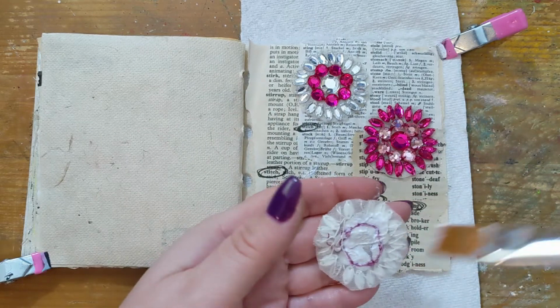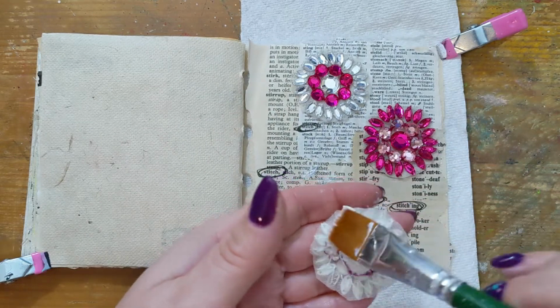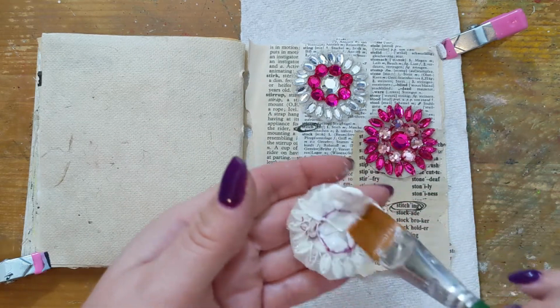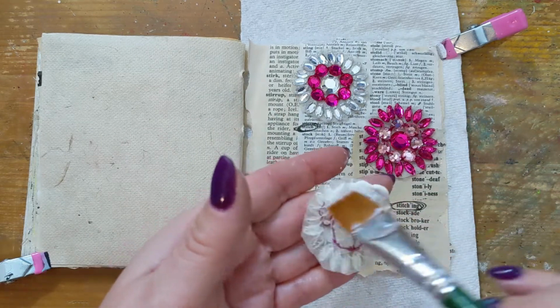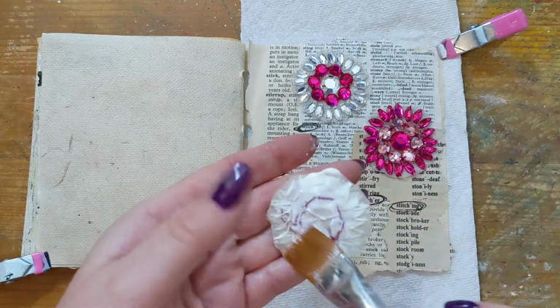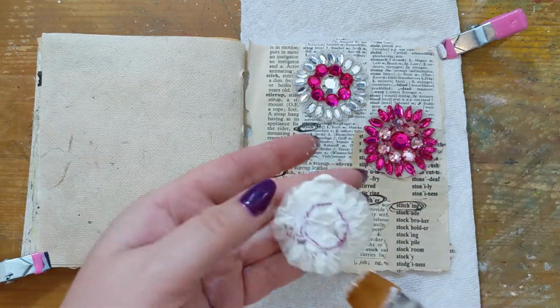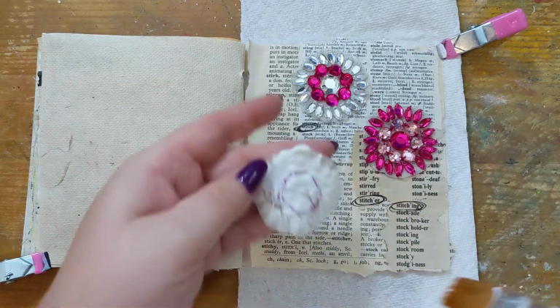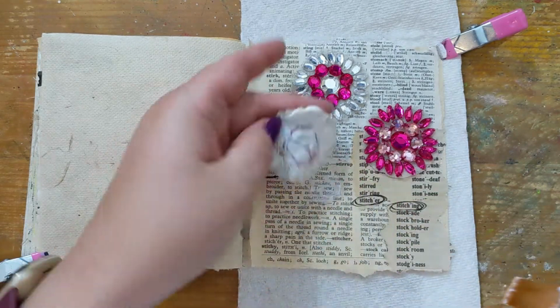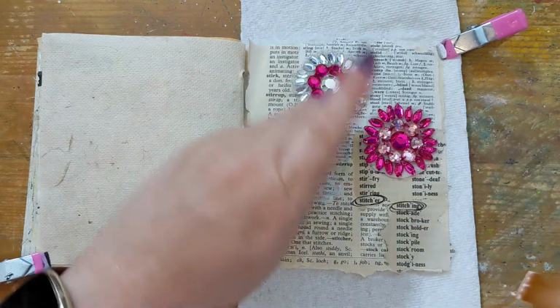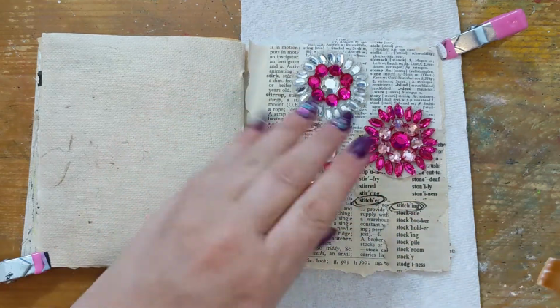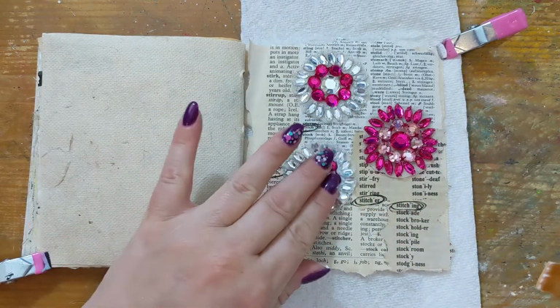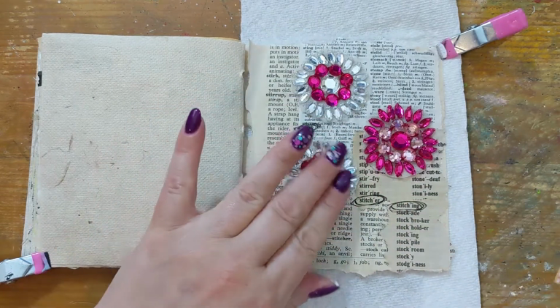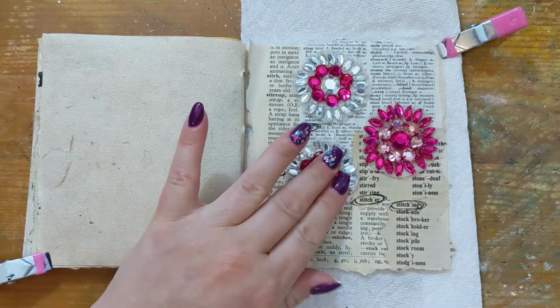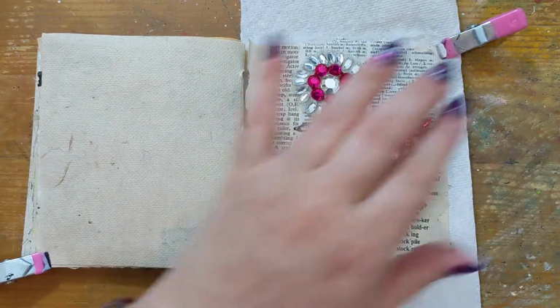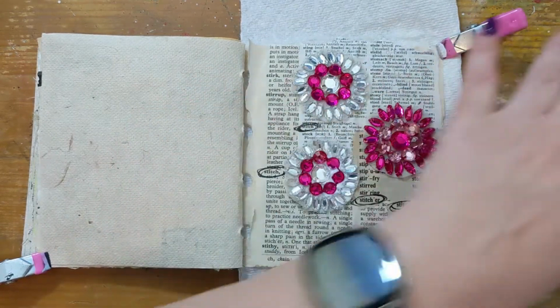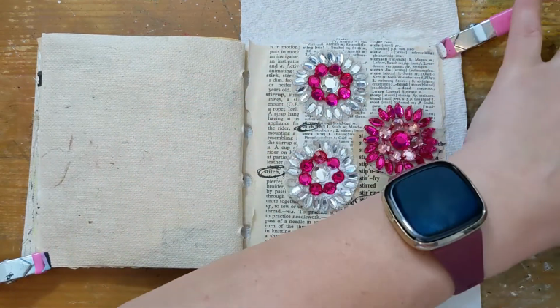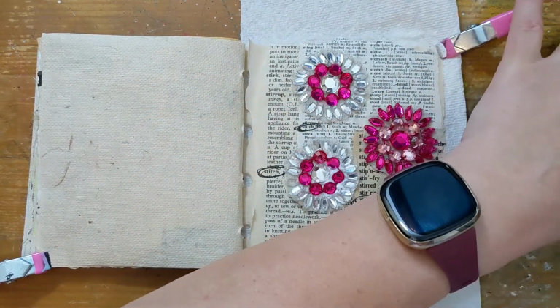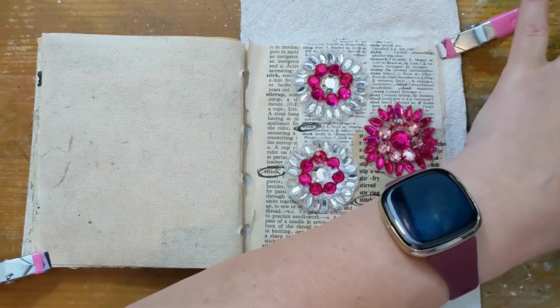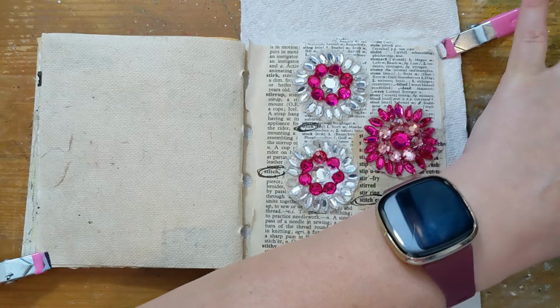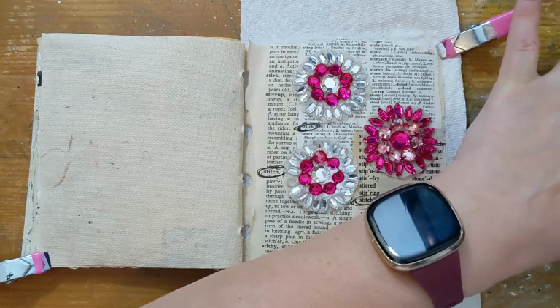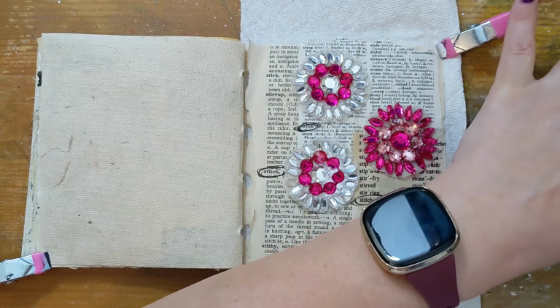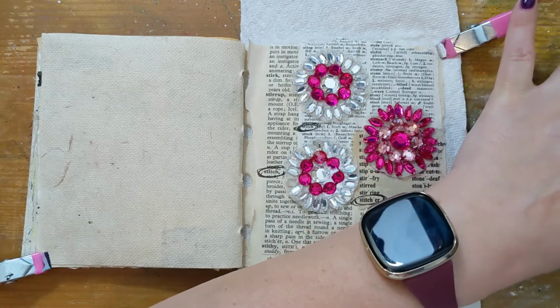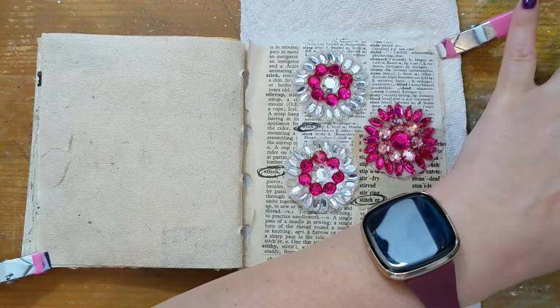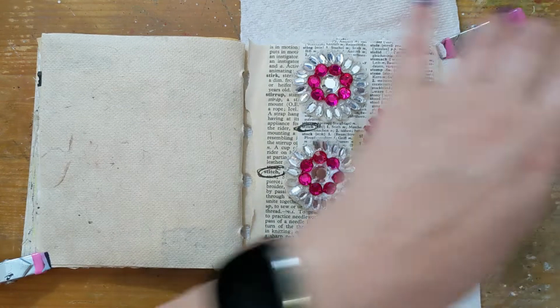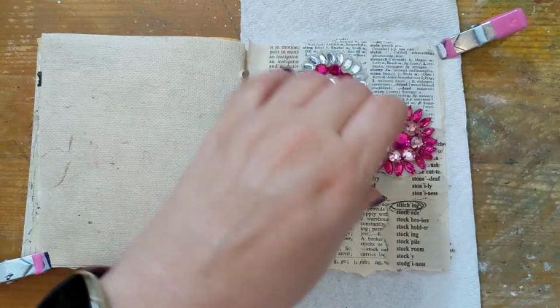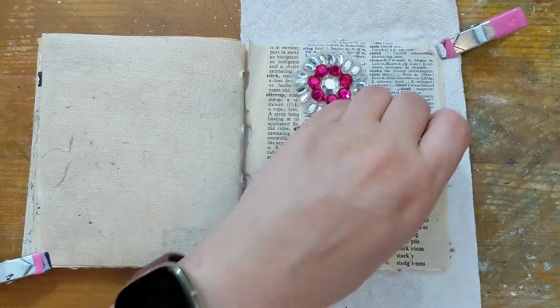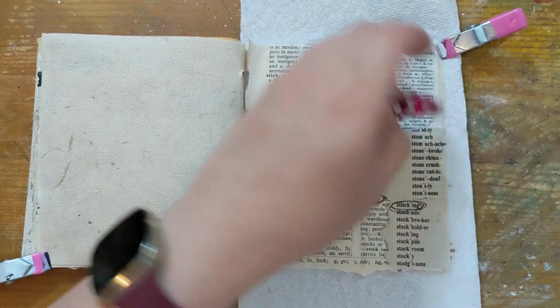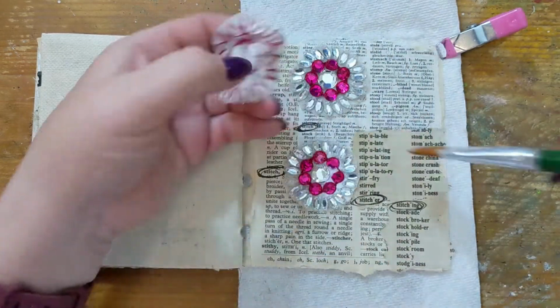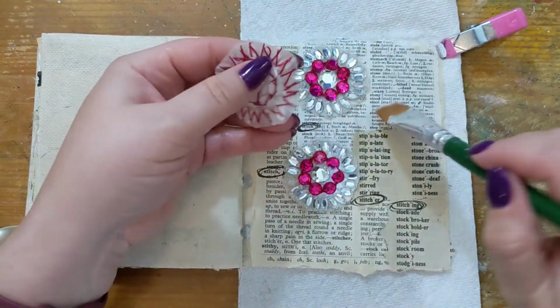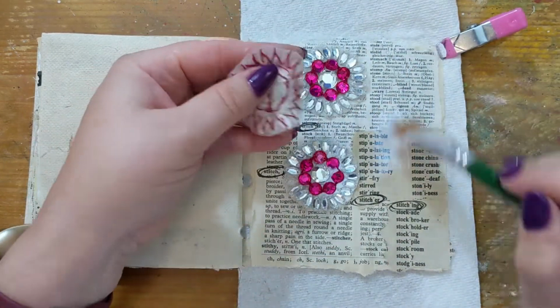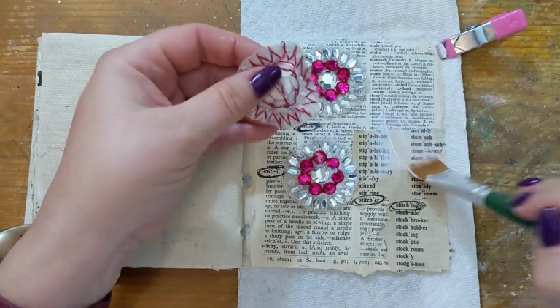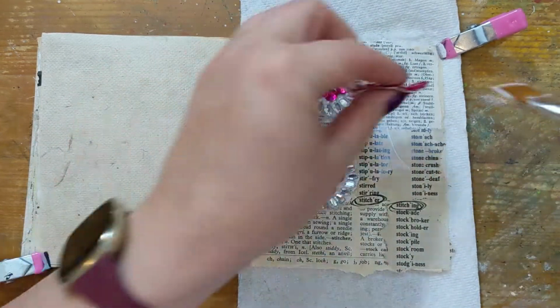I'll go ahead and glue those down with matte gel medium and then it's going to take a bit of time for it all to dry.